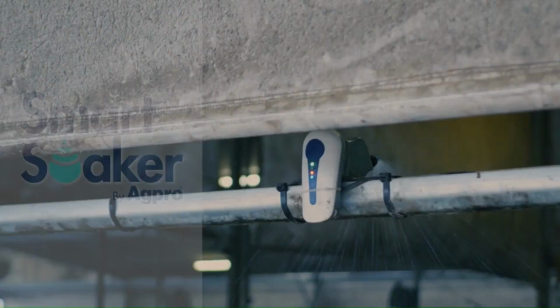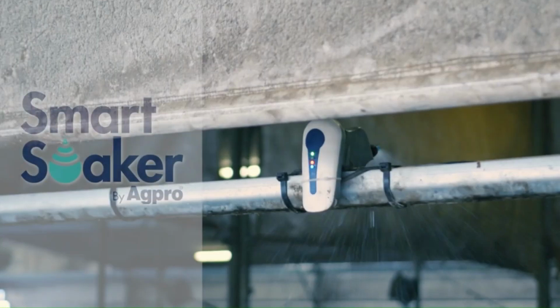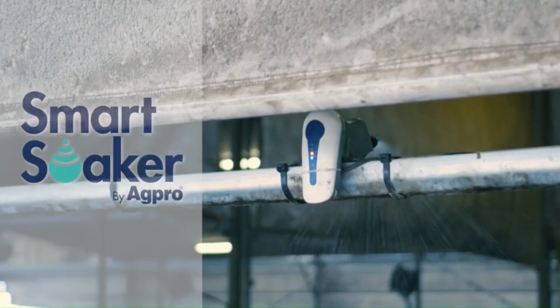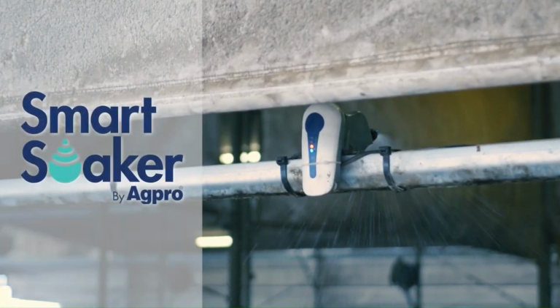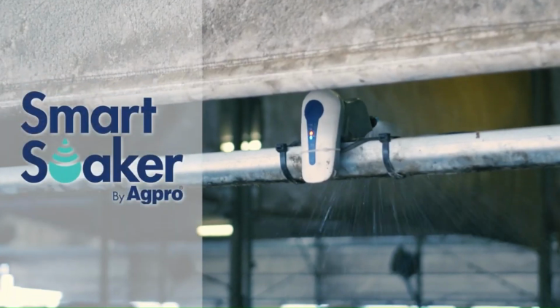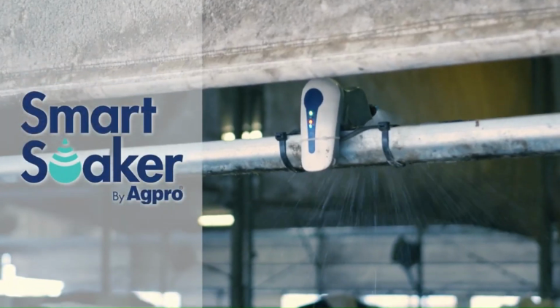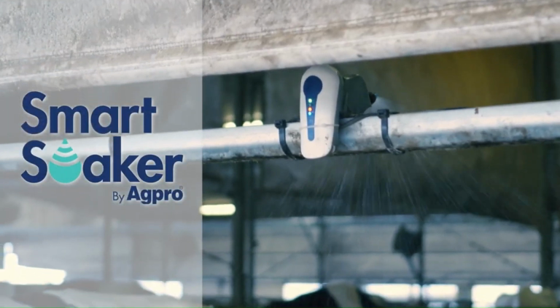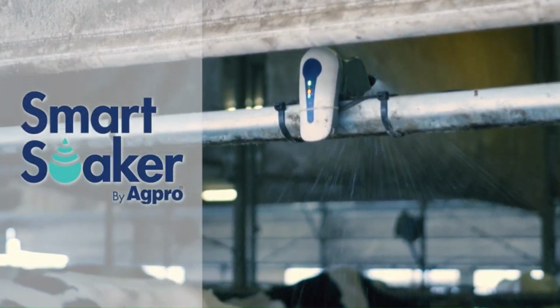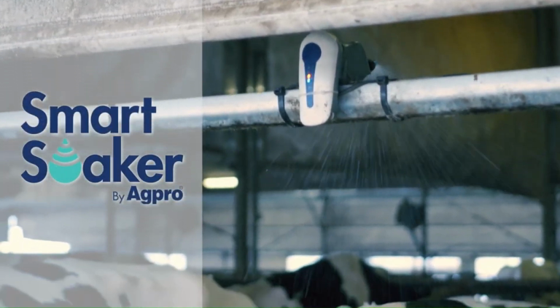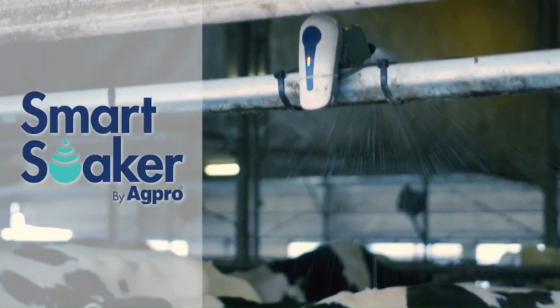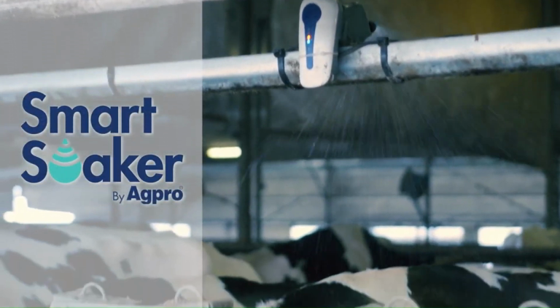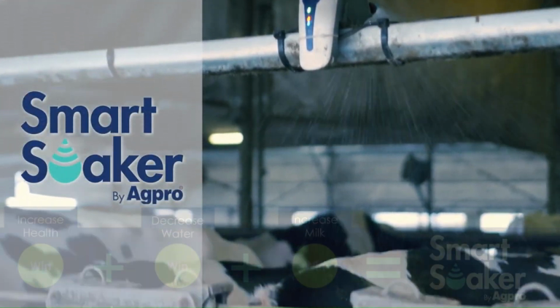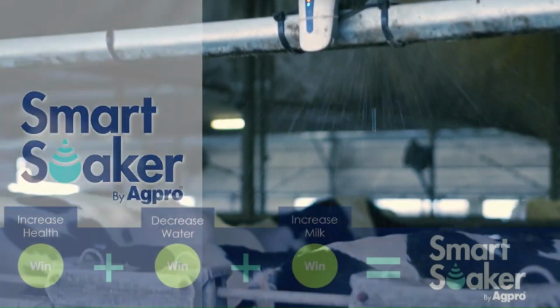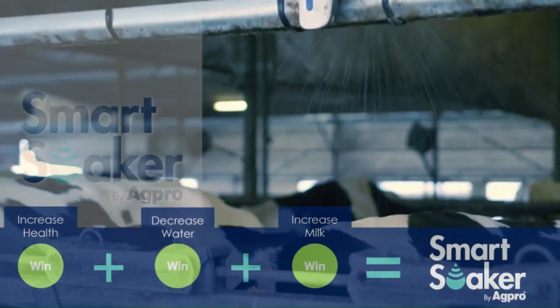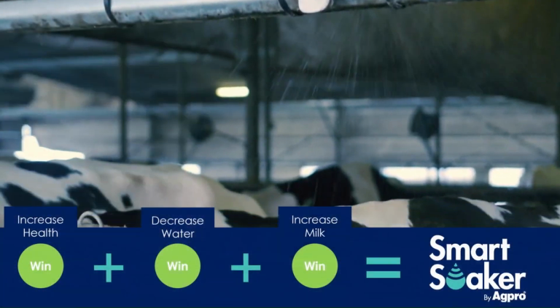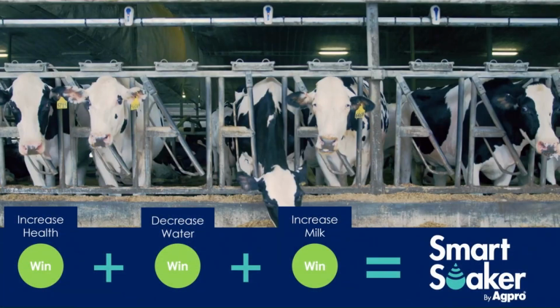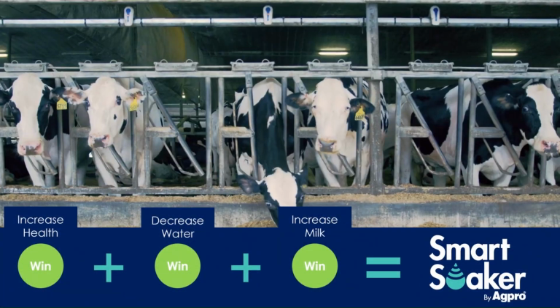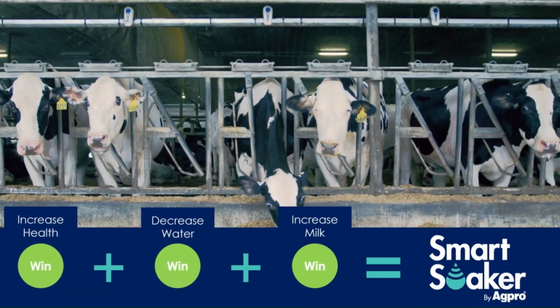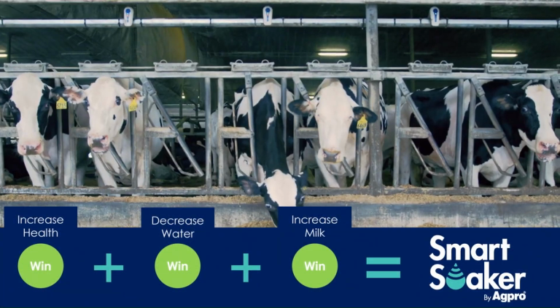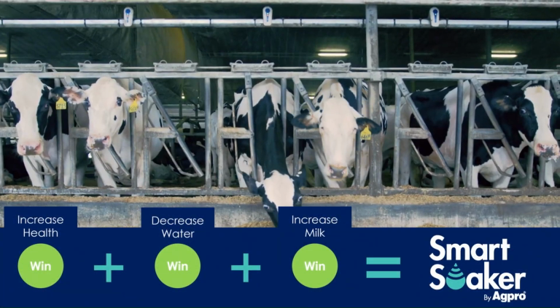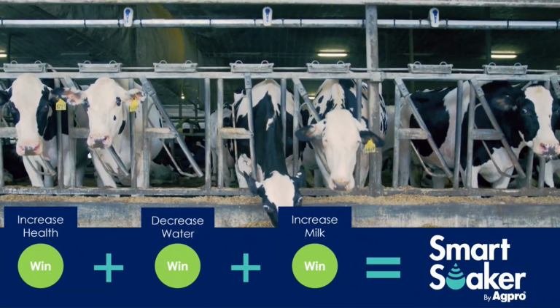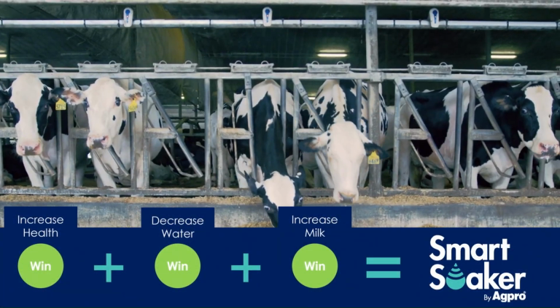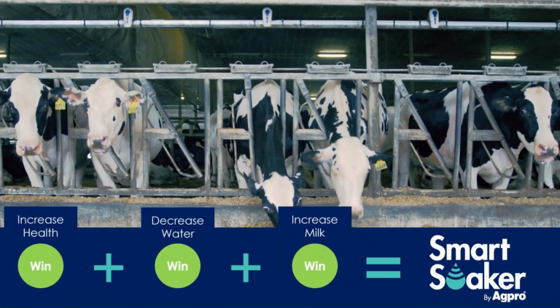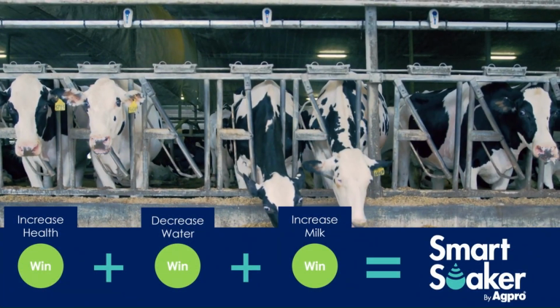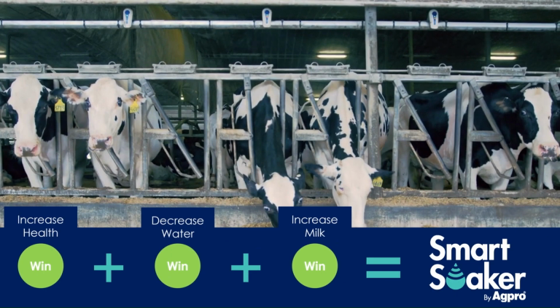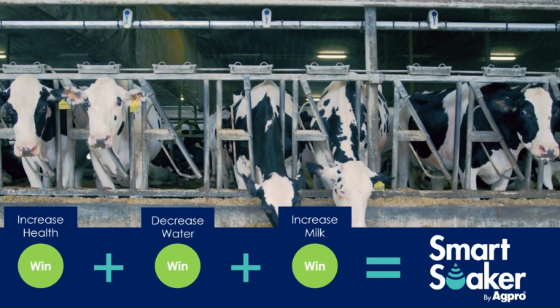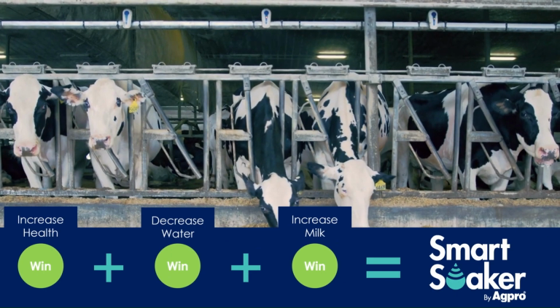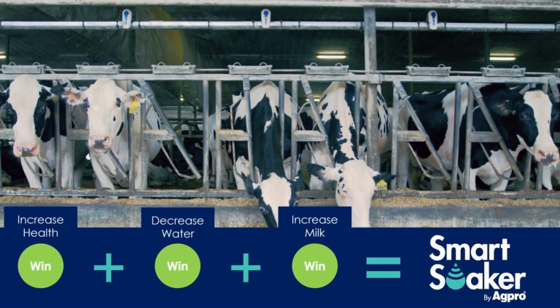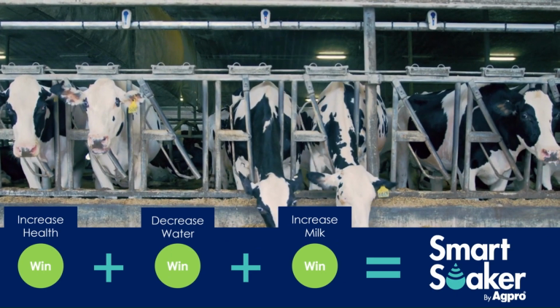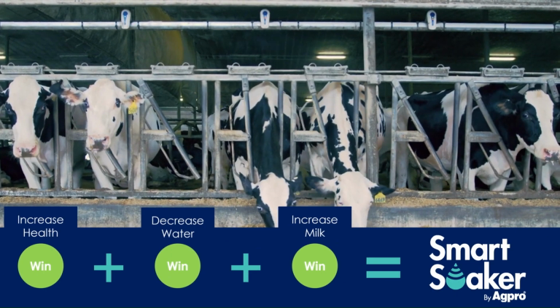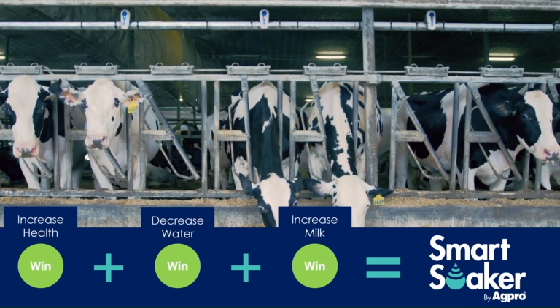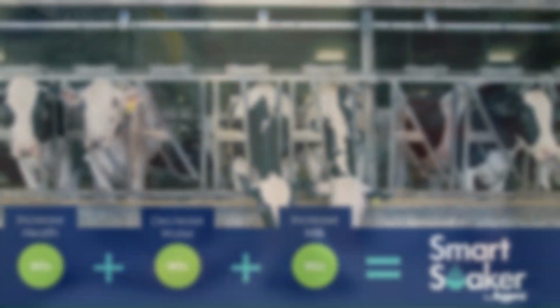Introducing the Smart Soaker from AgPro, the most advanced and innovative cow soaking system available.